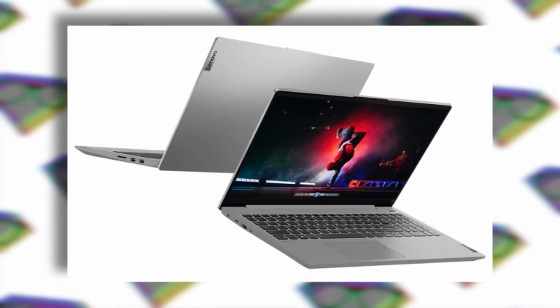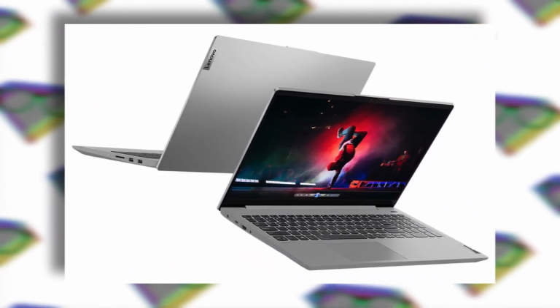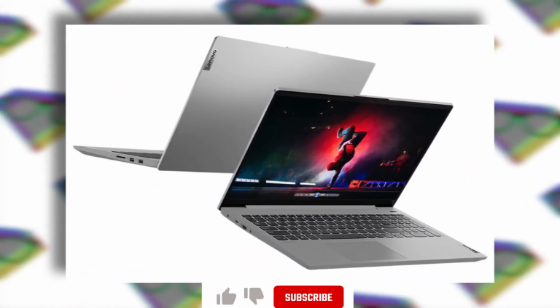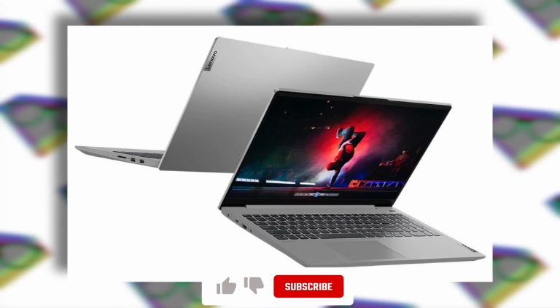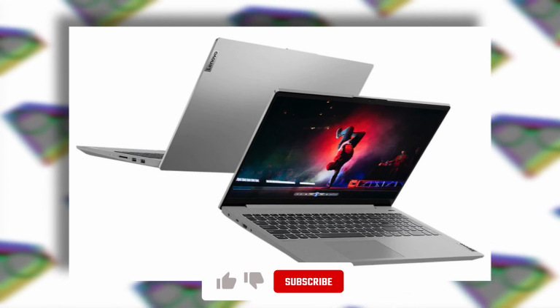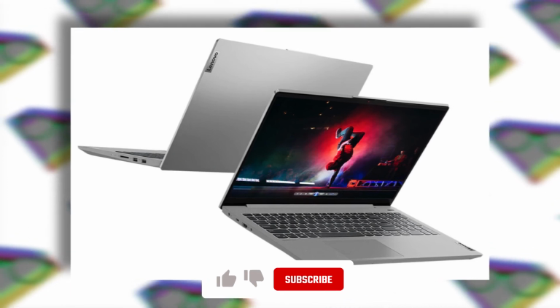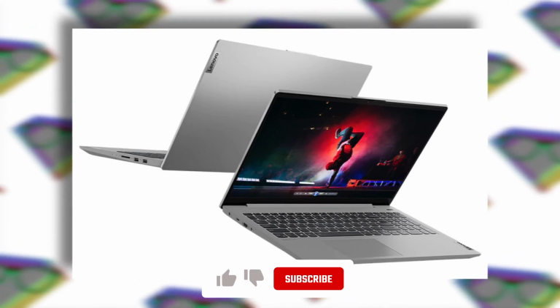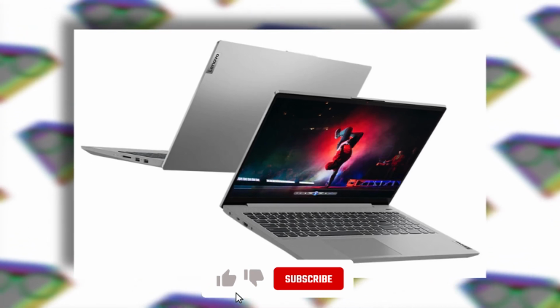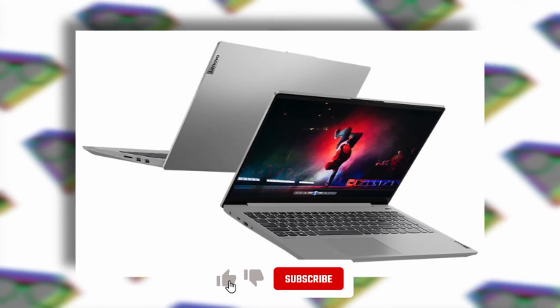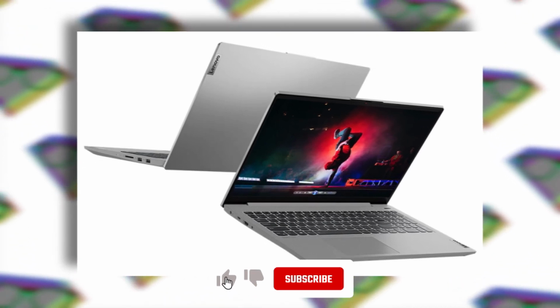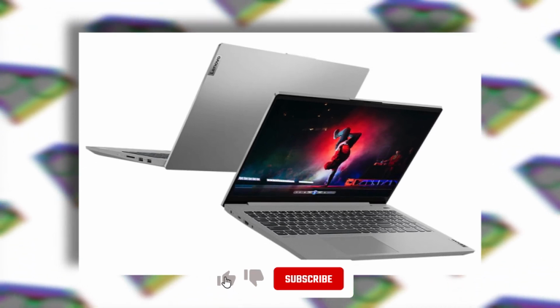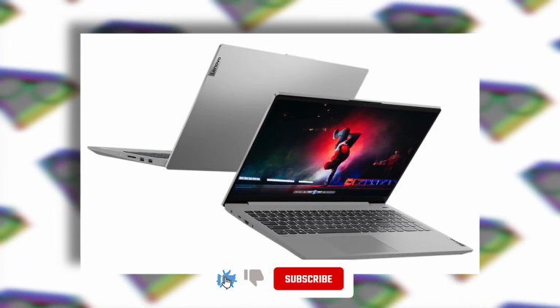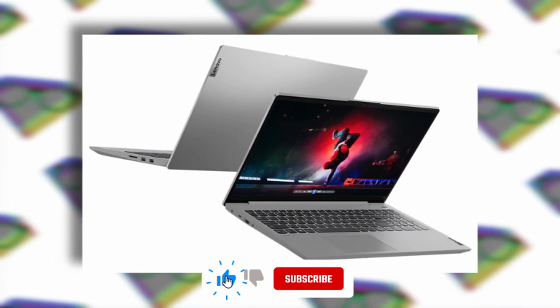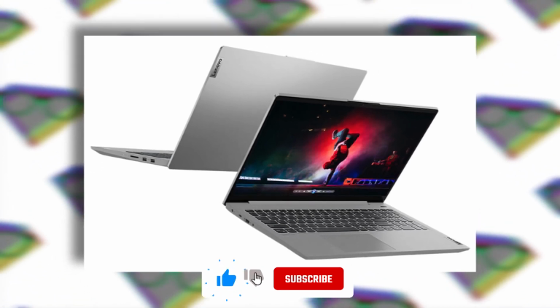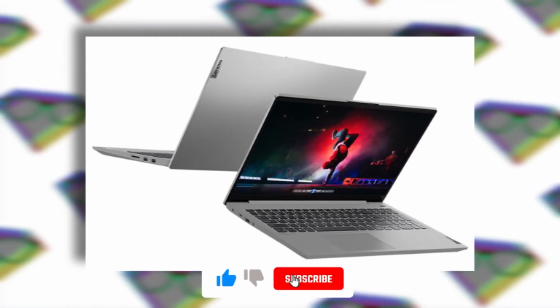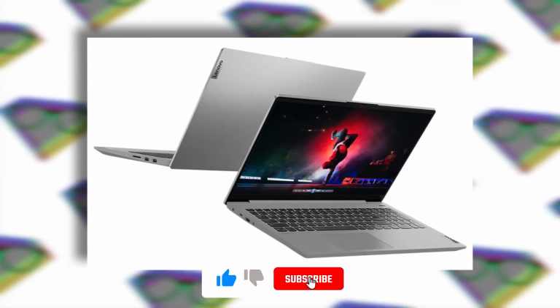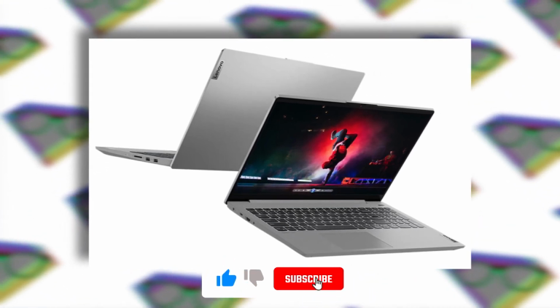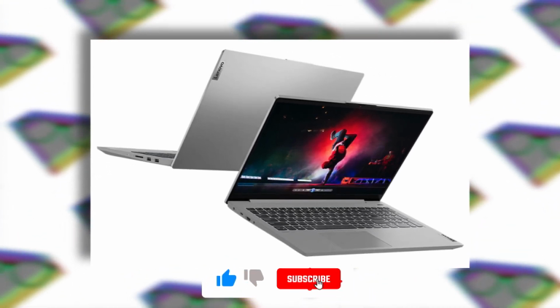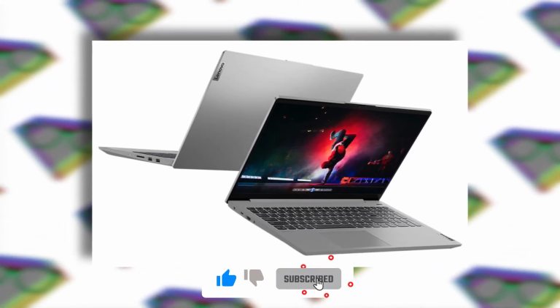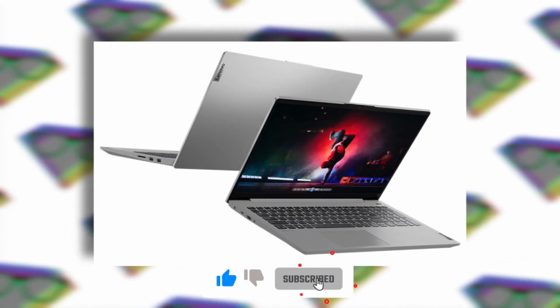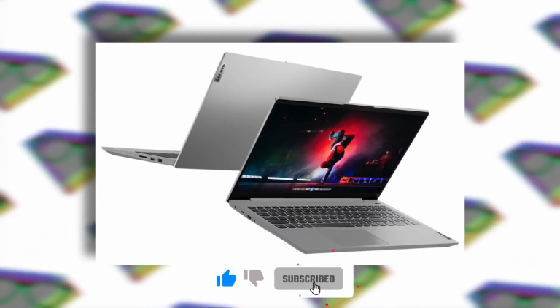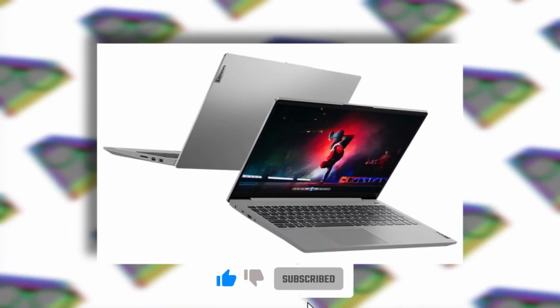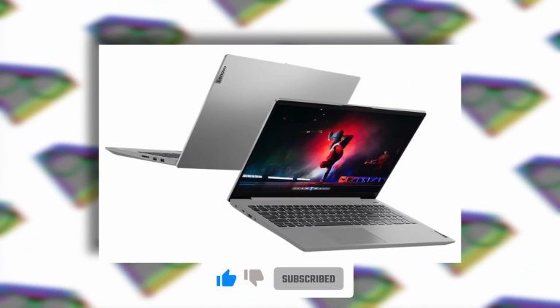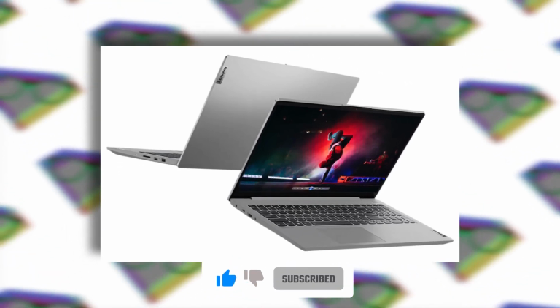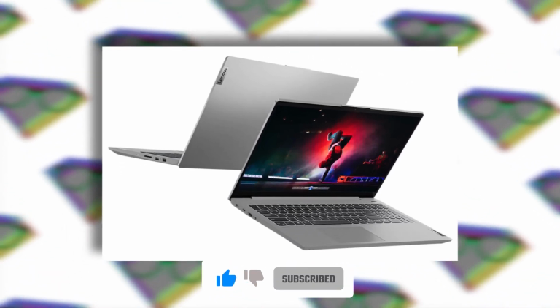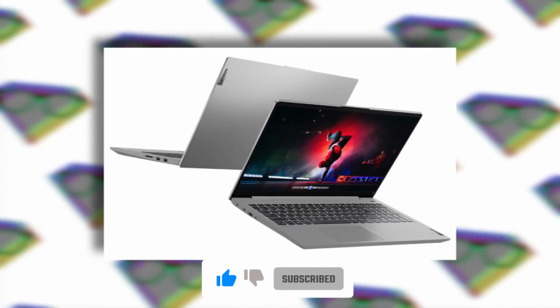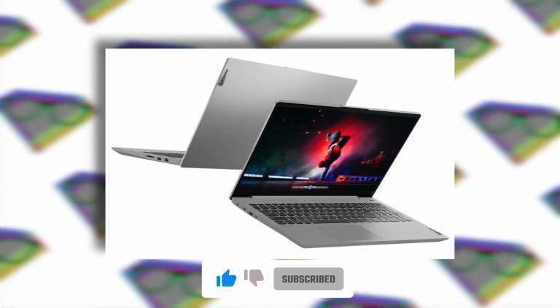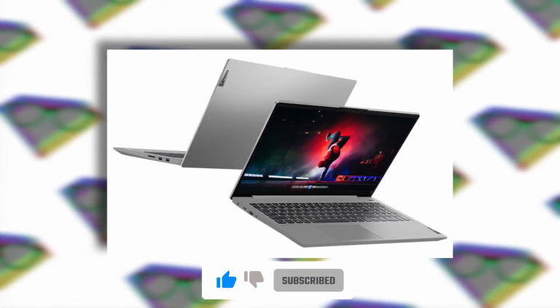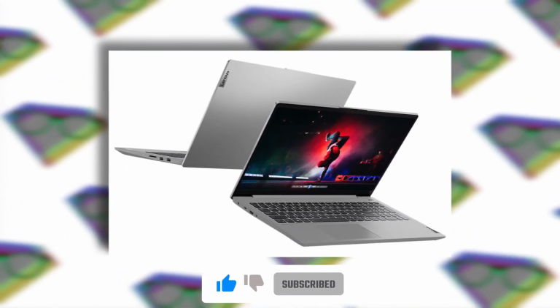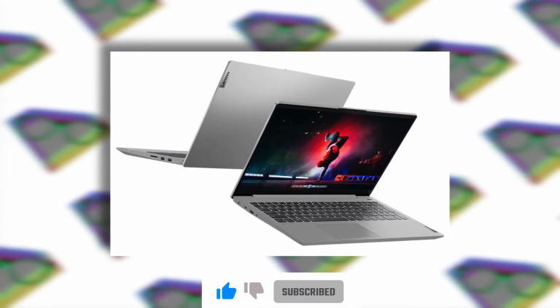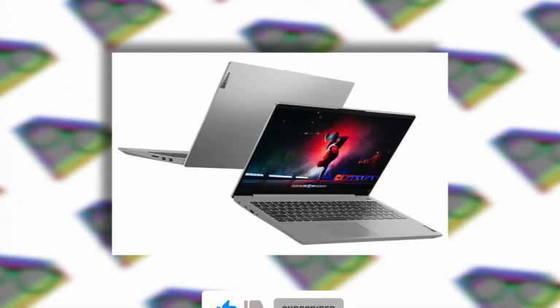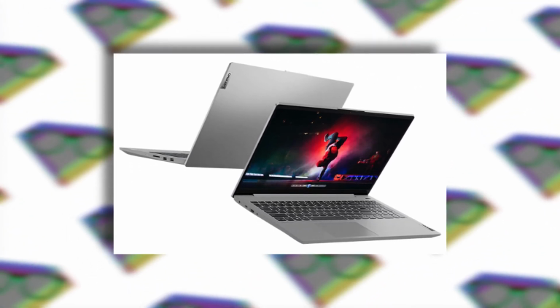I wish I could review it for you guys, but that won't be happening anytime soon. So that's it for now, guys. Hope you liked the video — hit the like button, subscribe, and I'll see you in the next one.